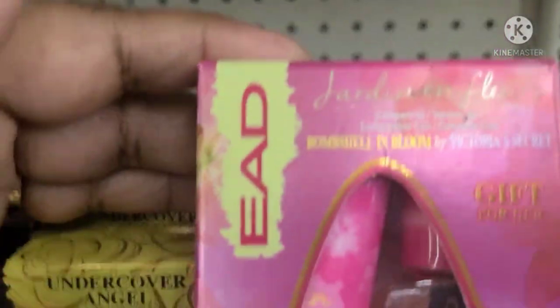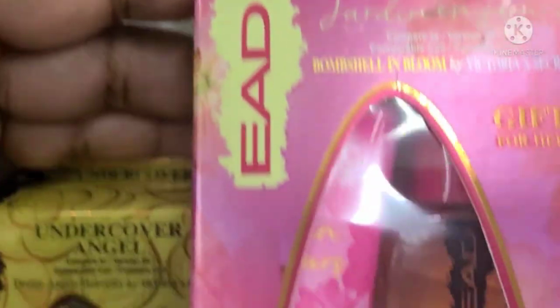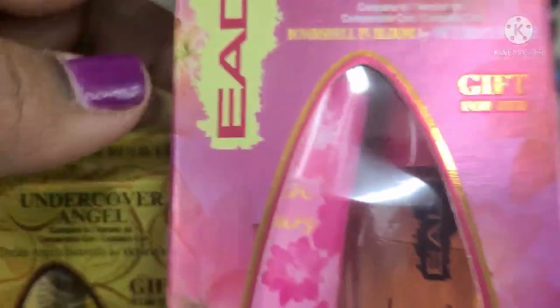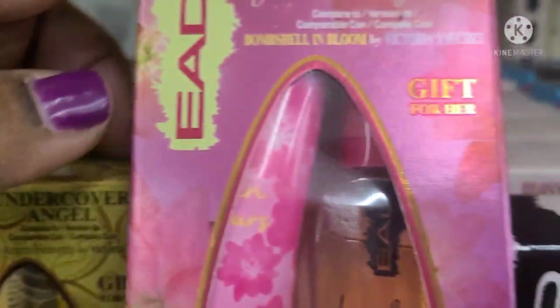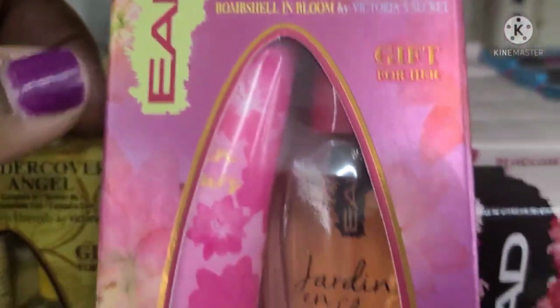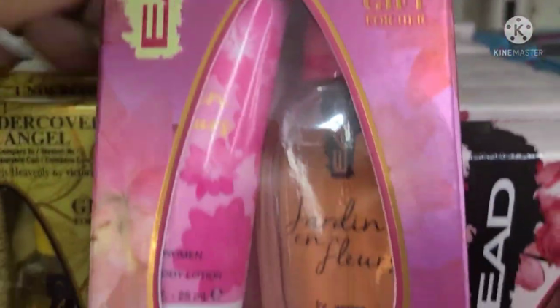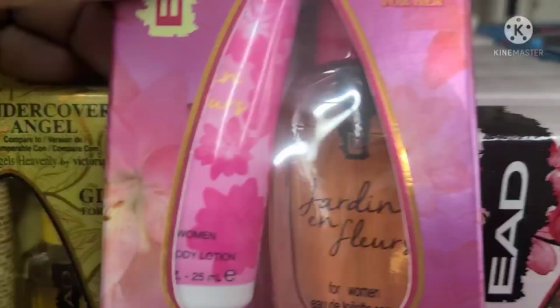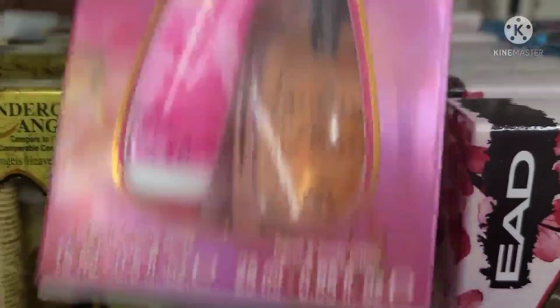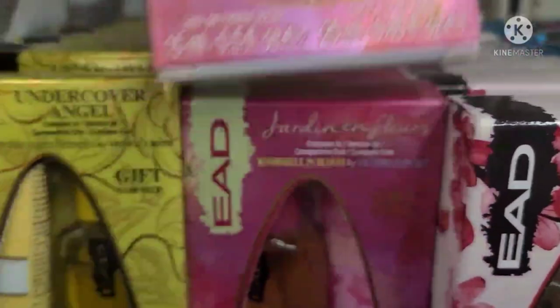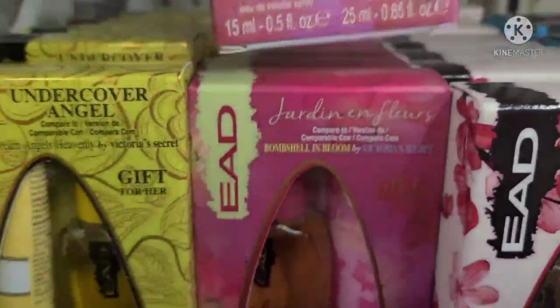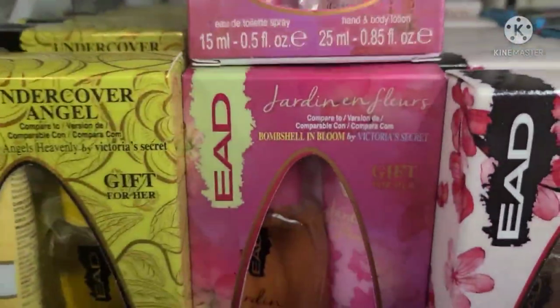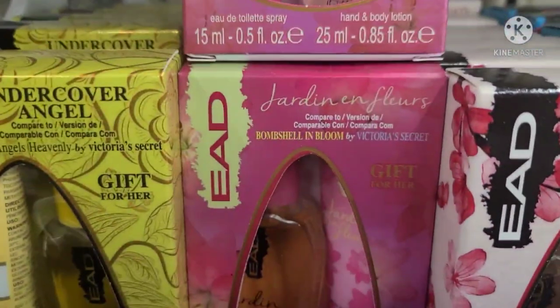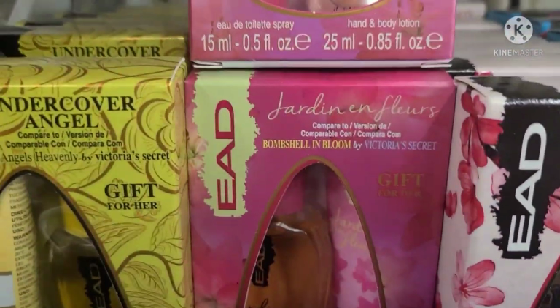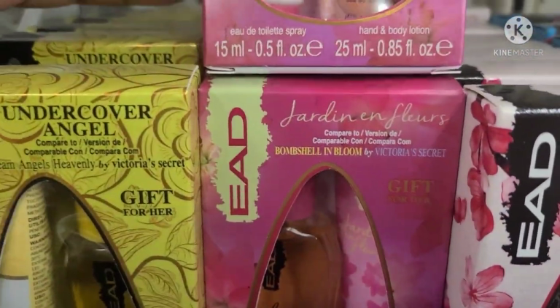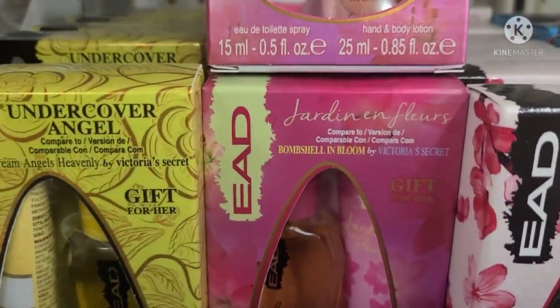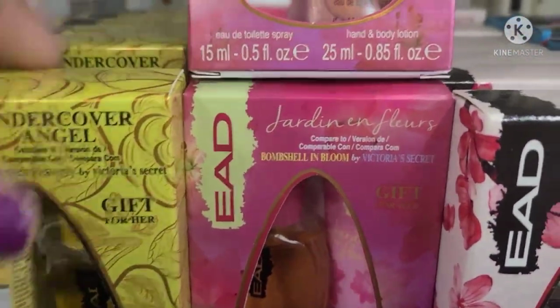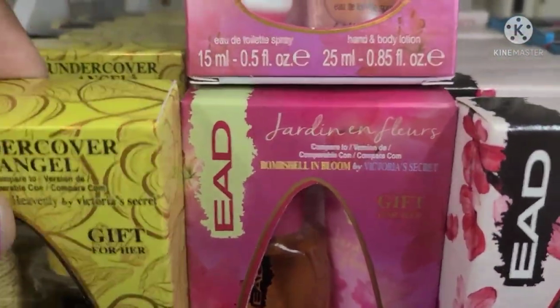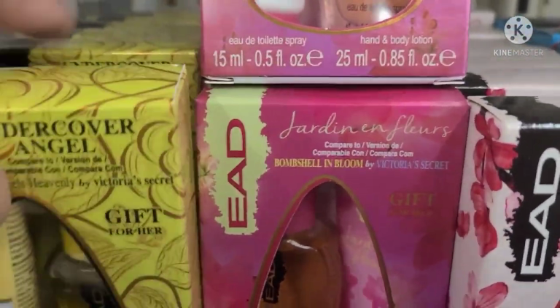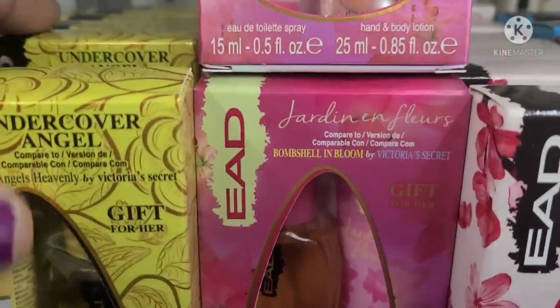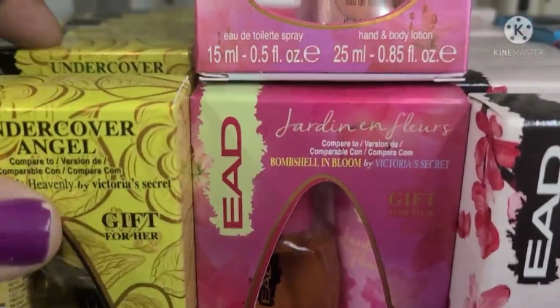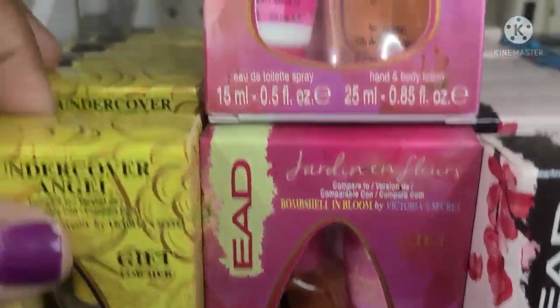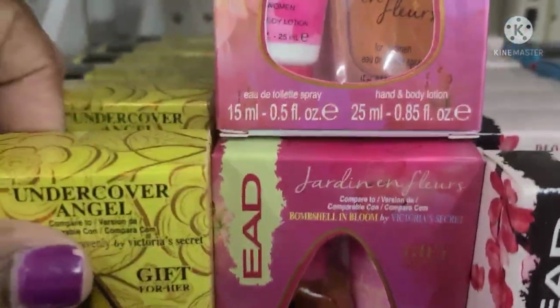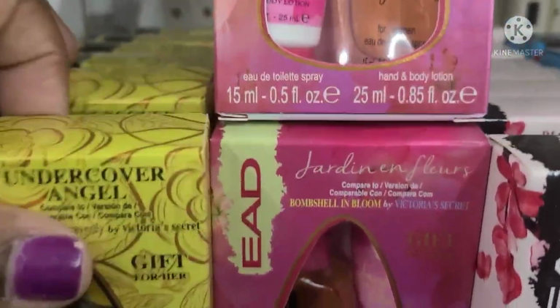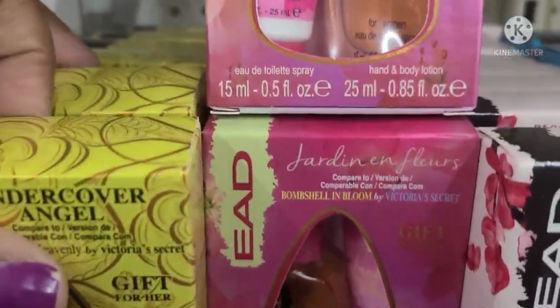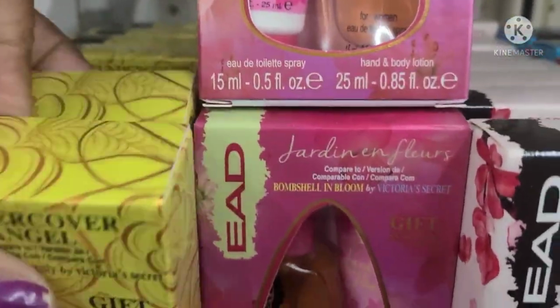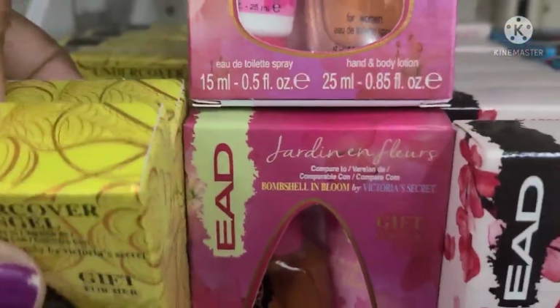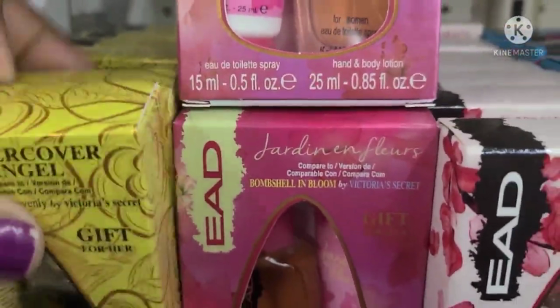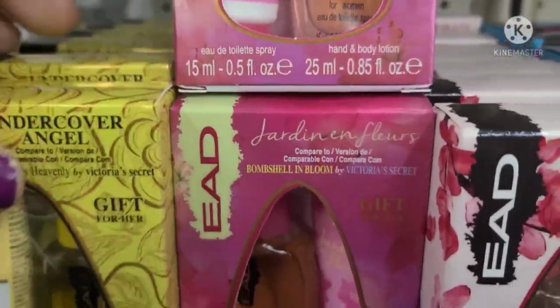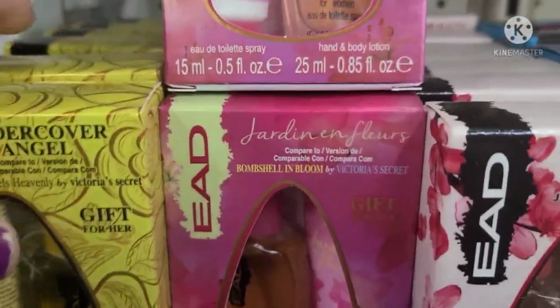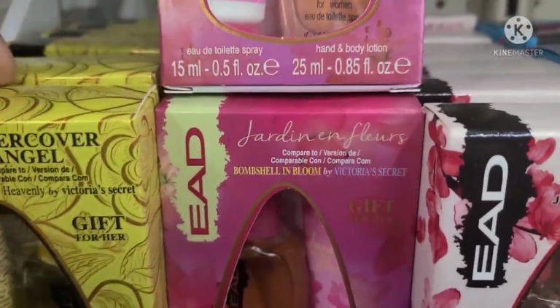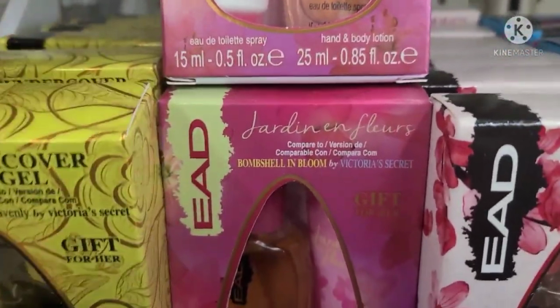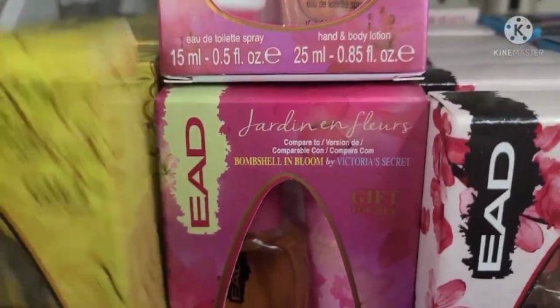Absolutely gorgeous packaging — really, really gorgeous packaging. Loving them.